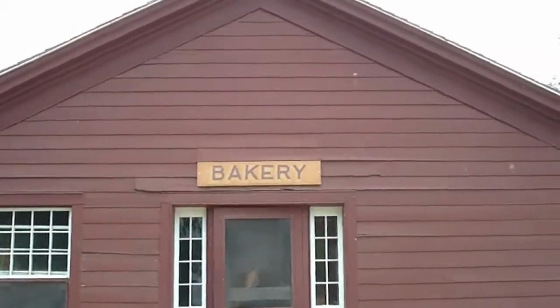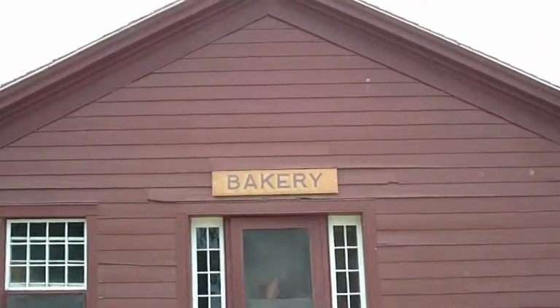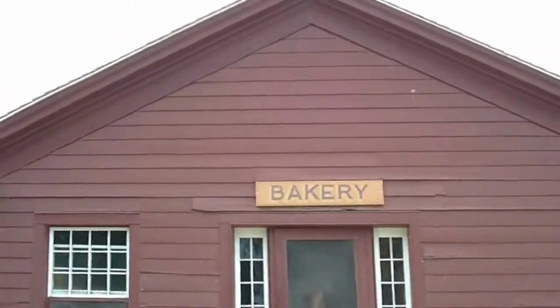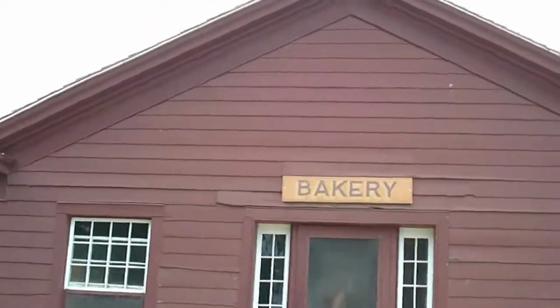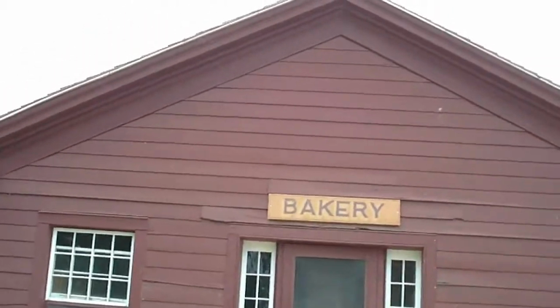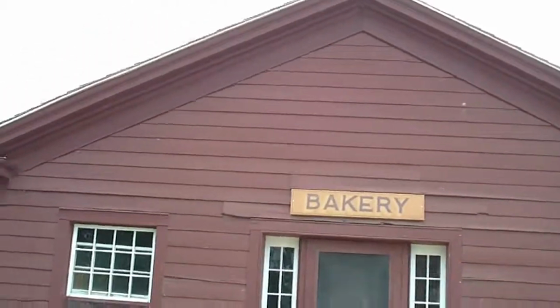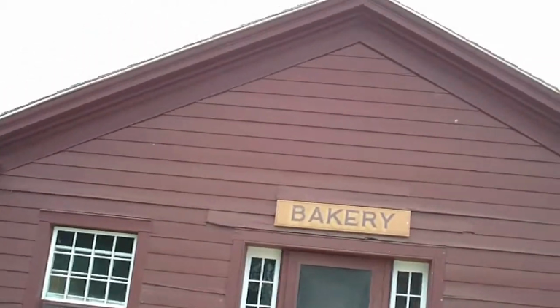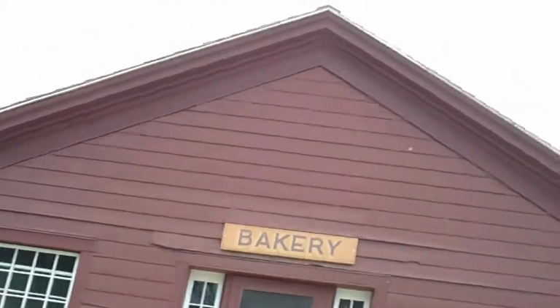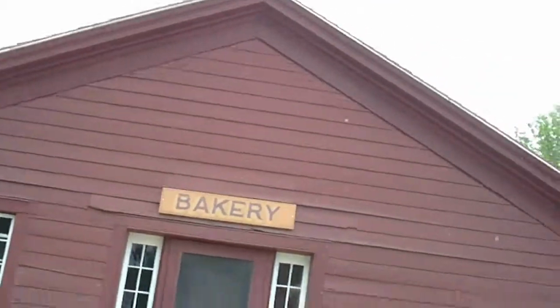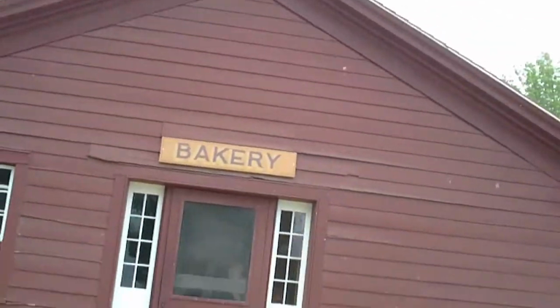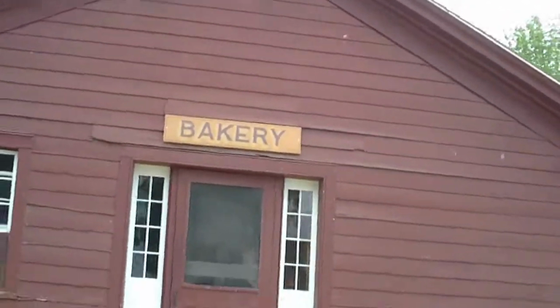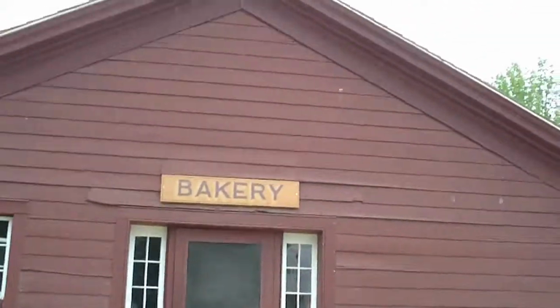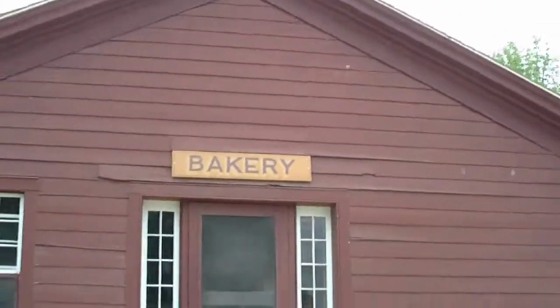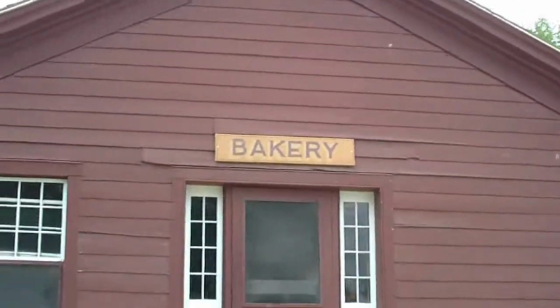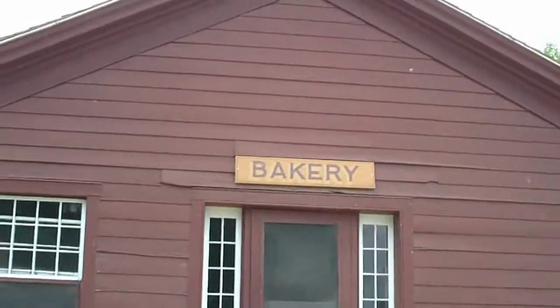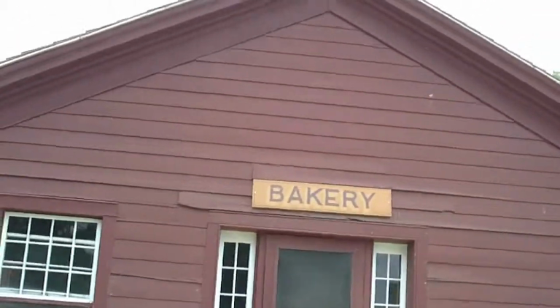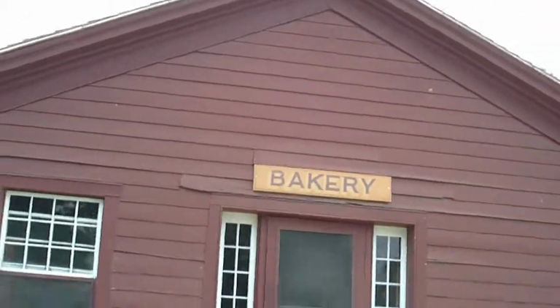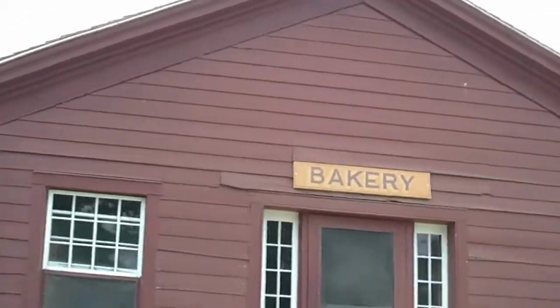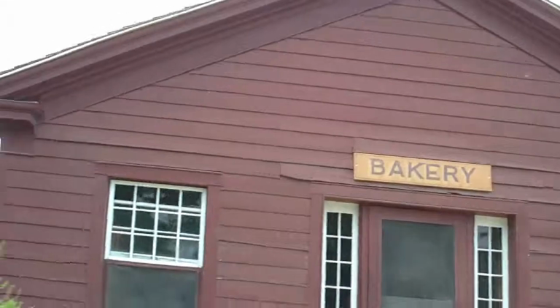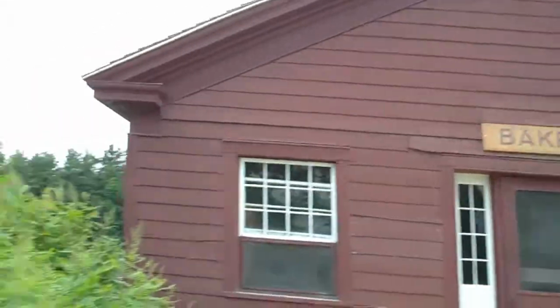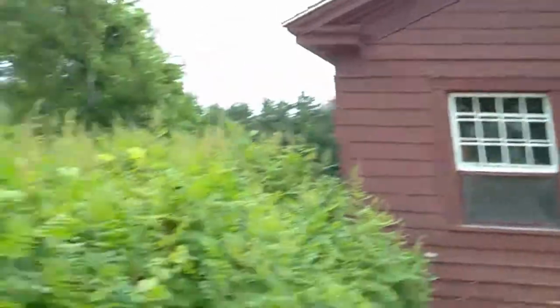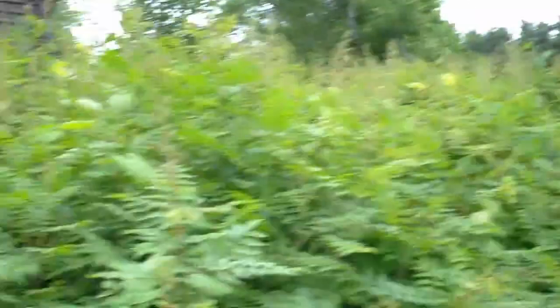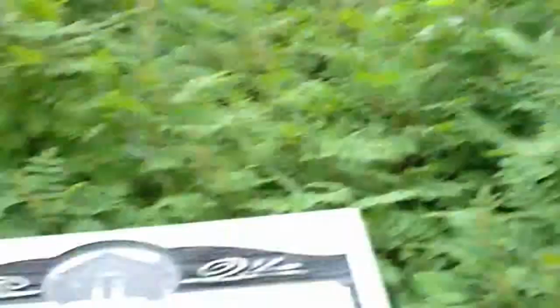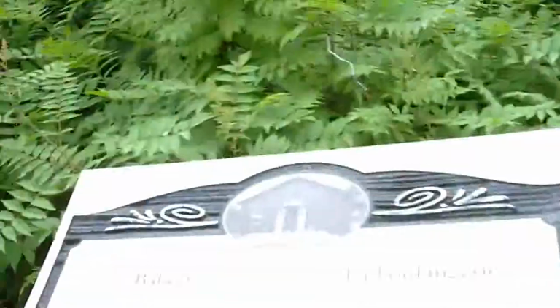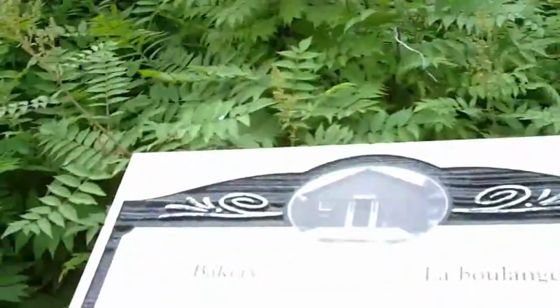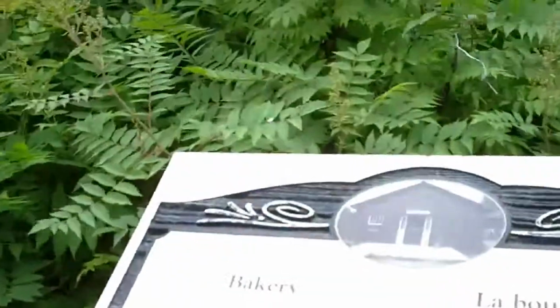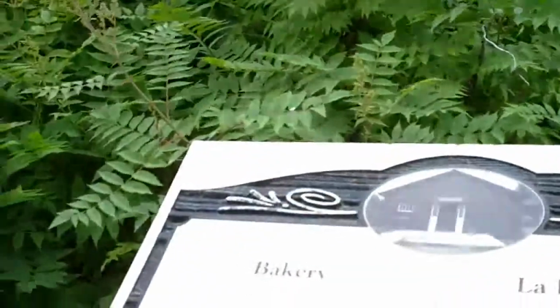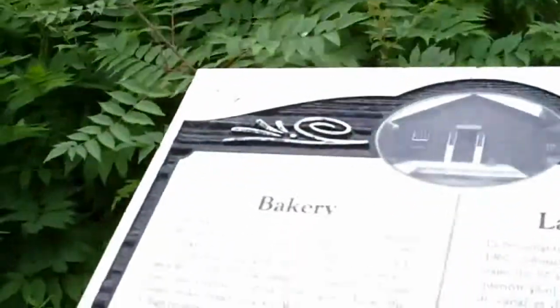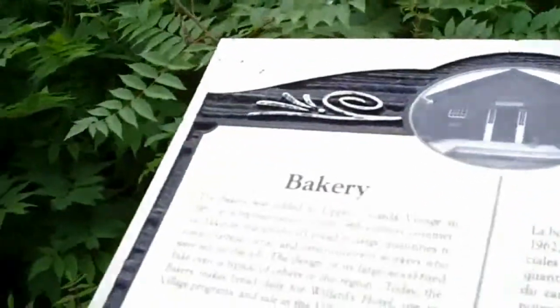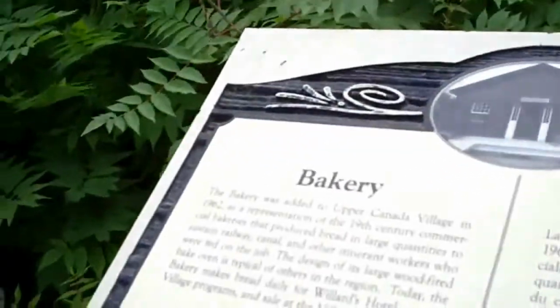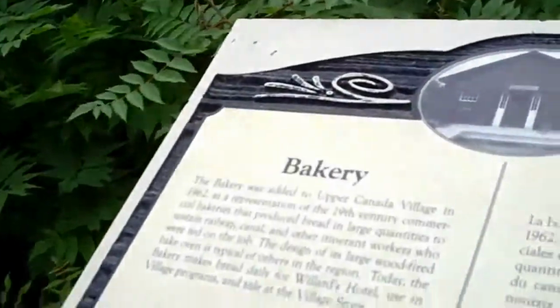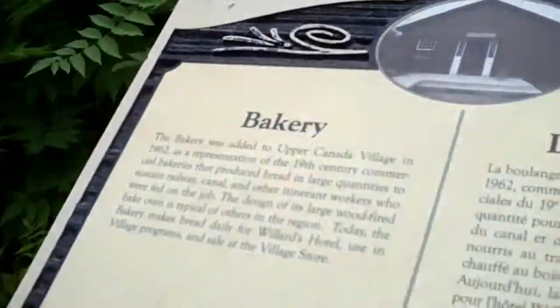What's the name of this? This looks like a bakery. Do you want to know how I figured that out? Because it says bakery on the sign.